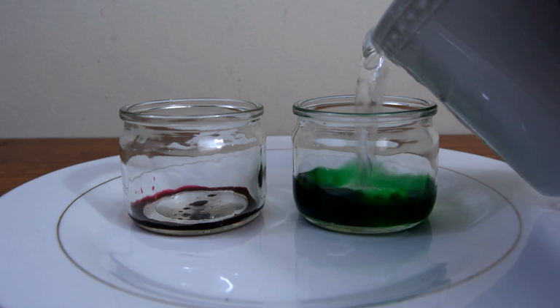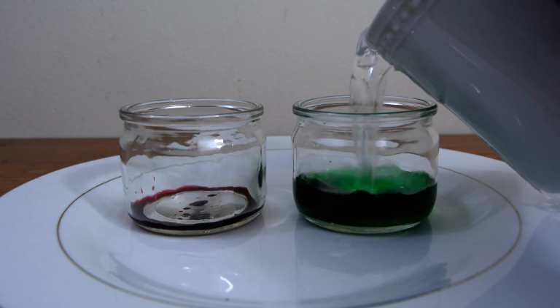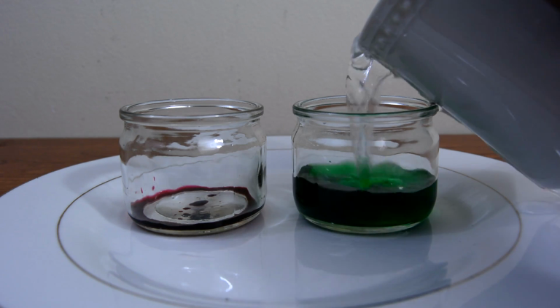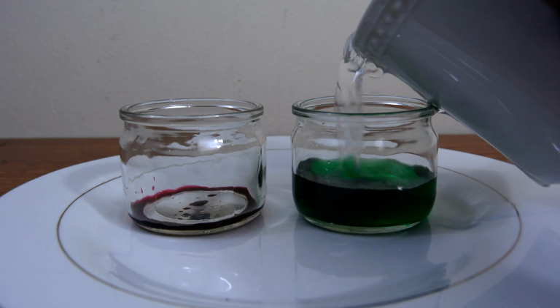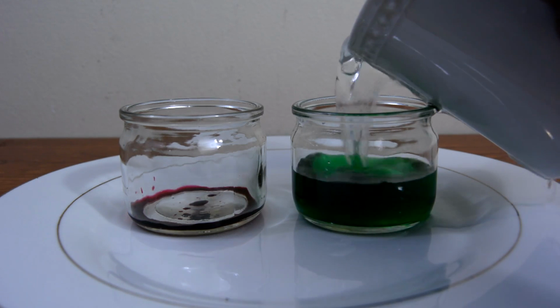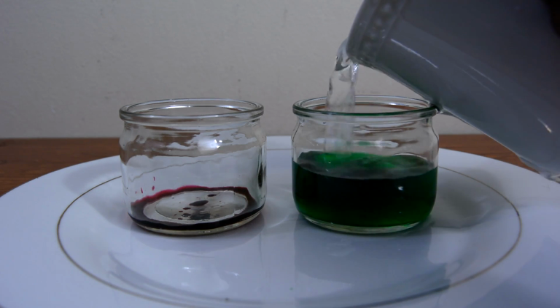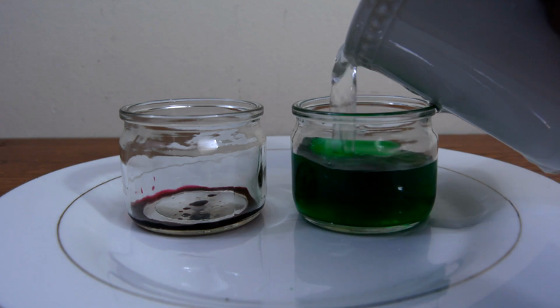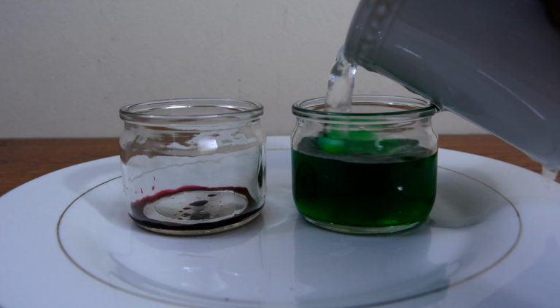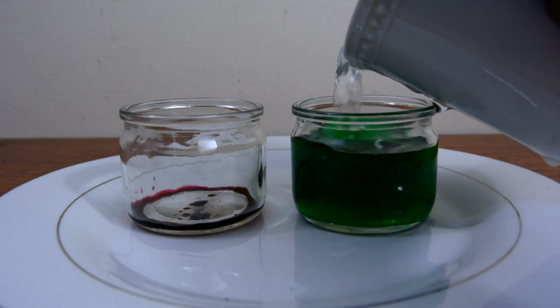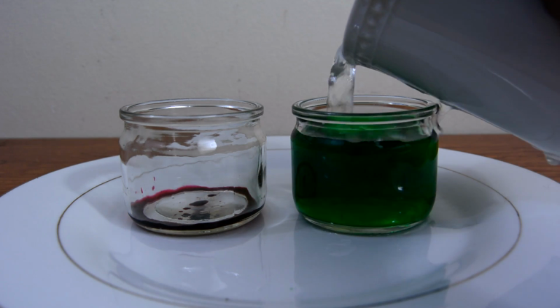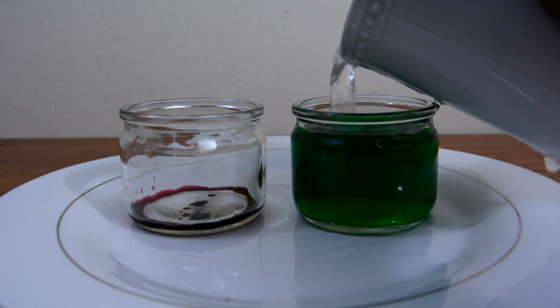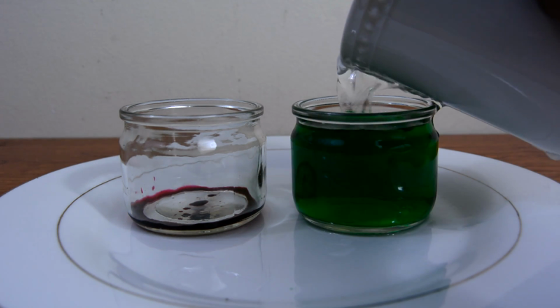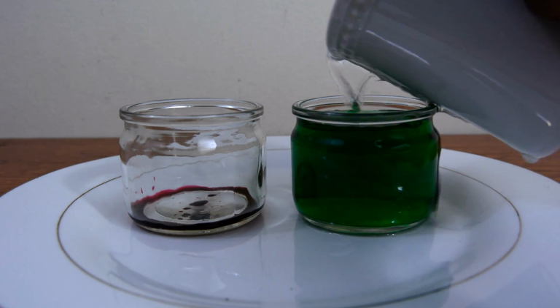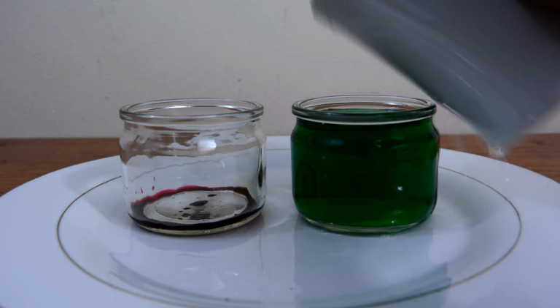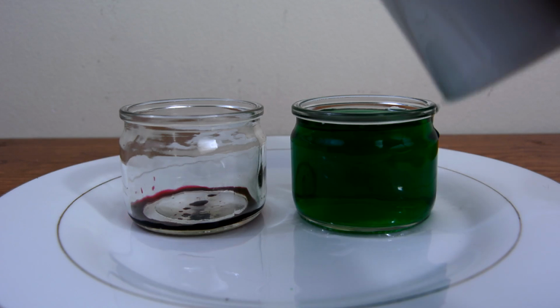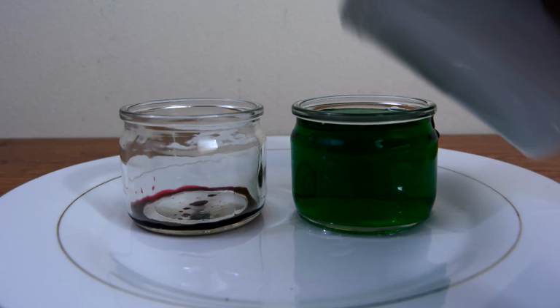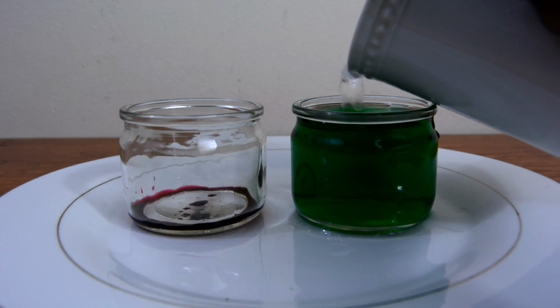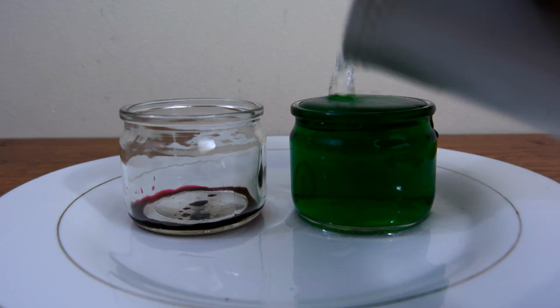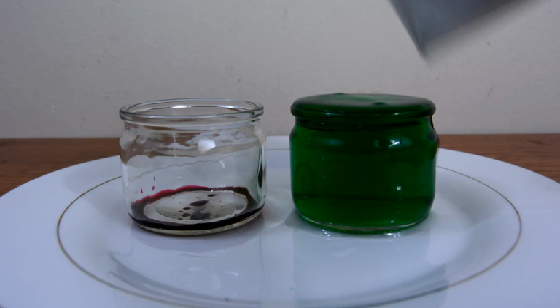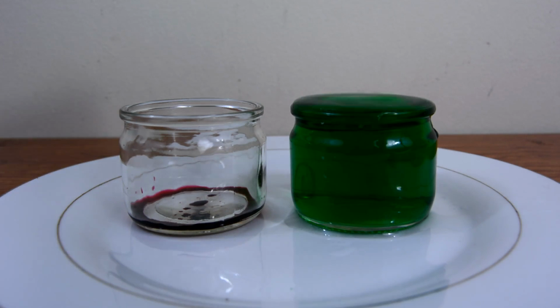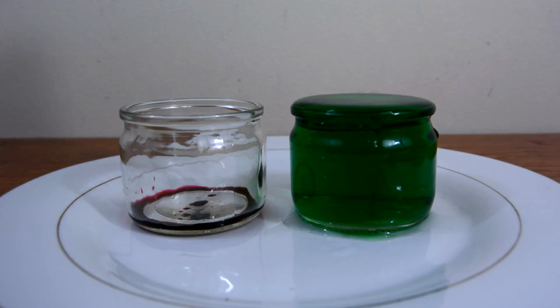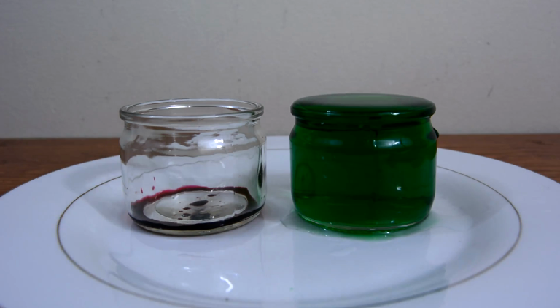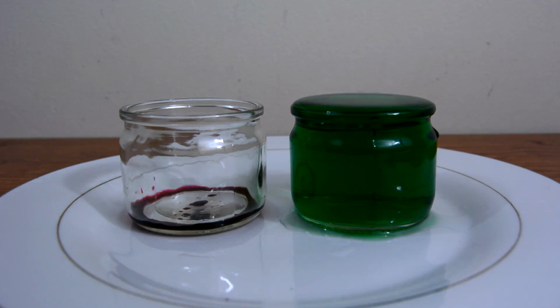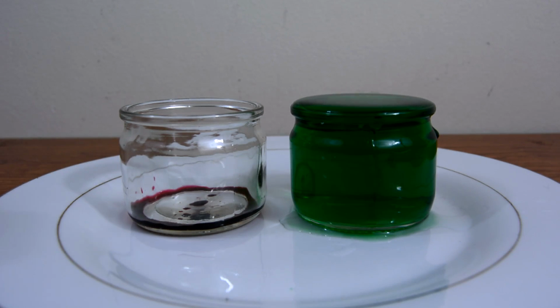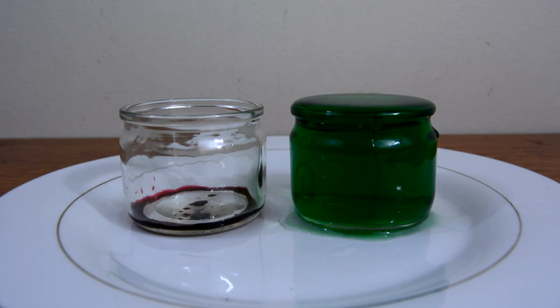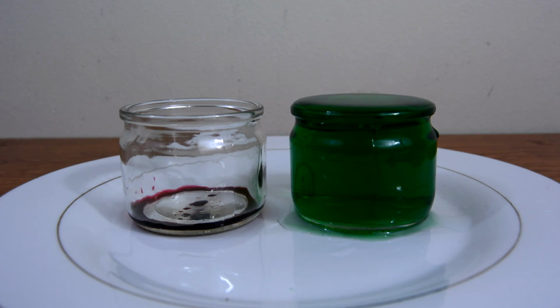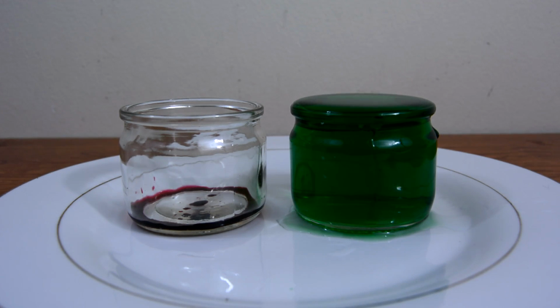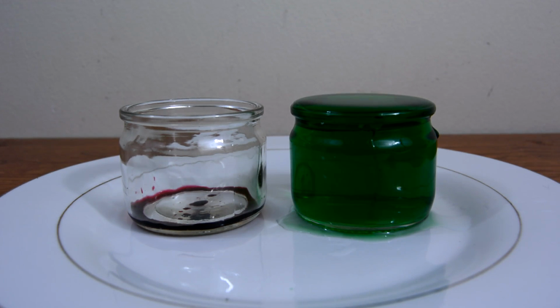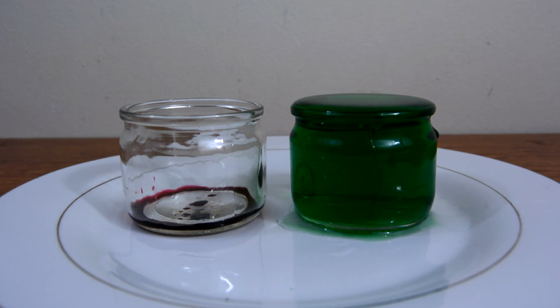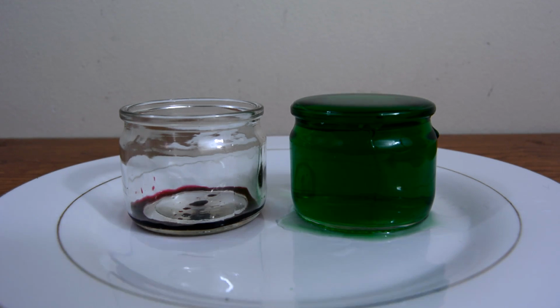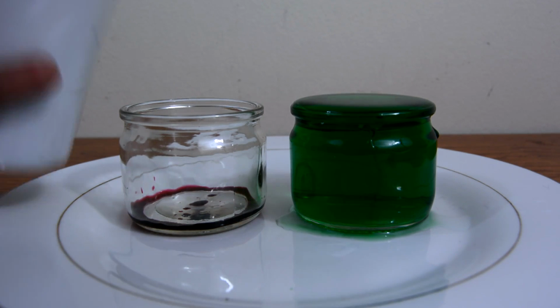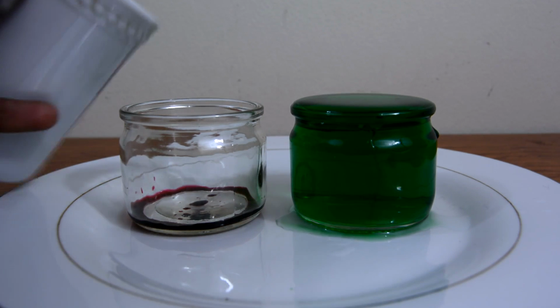You're going to fill up one jar with warm or hot water and one jar with cold water.